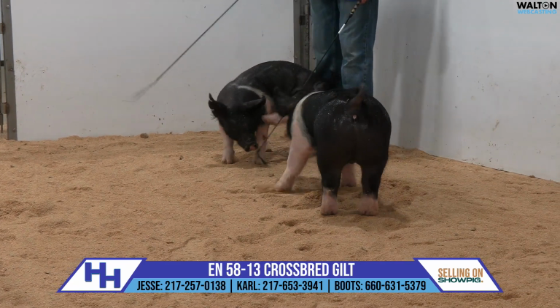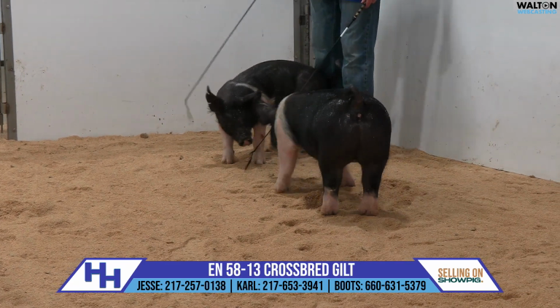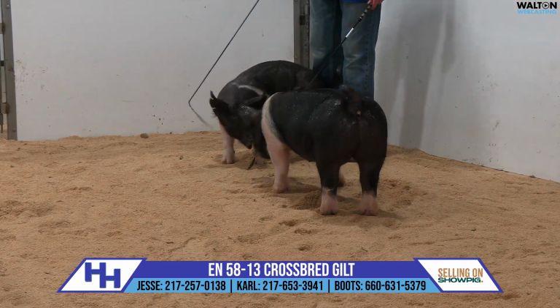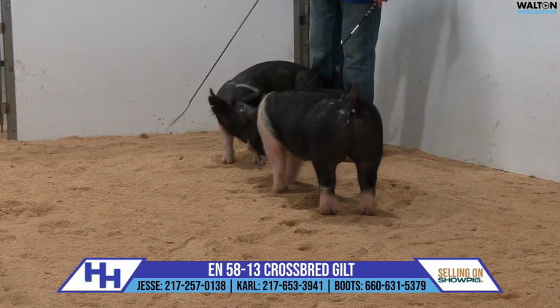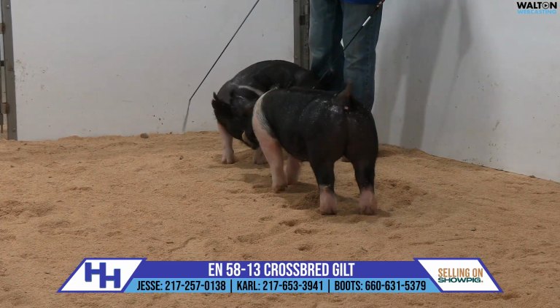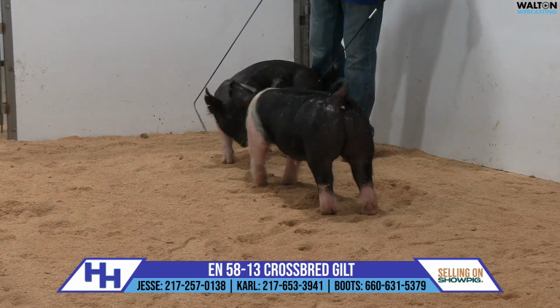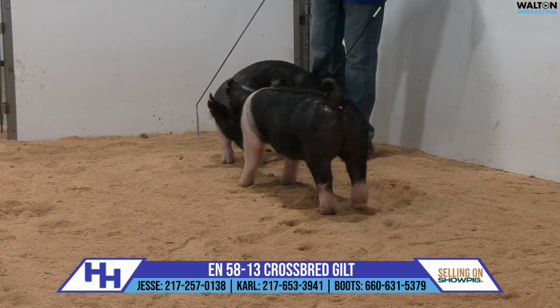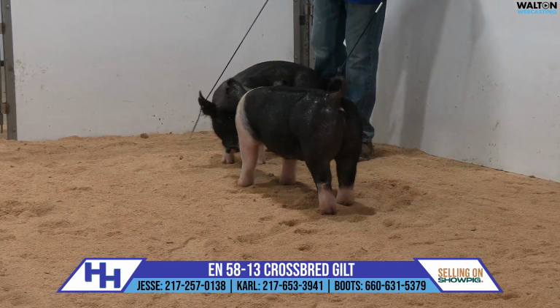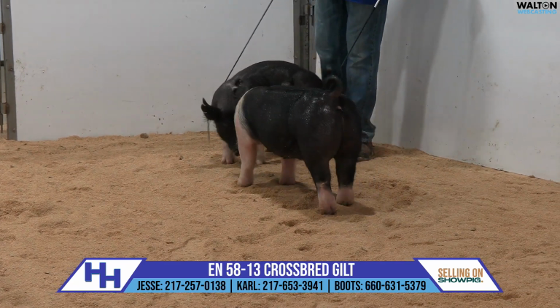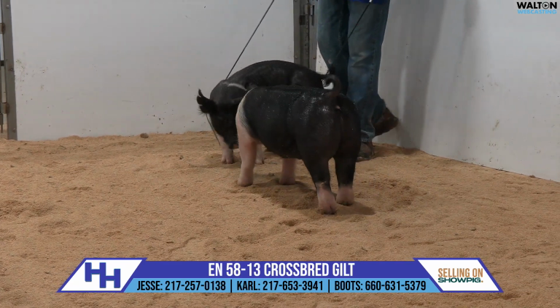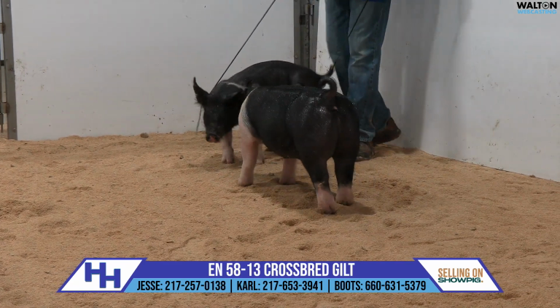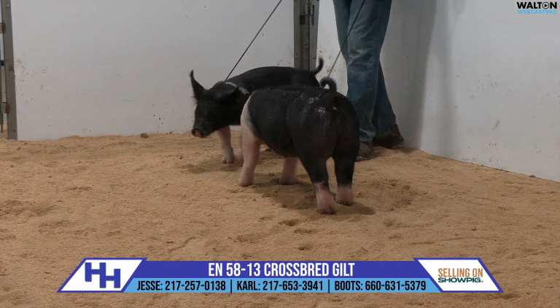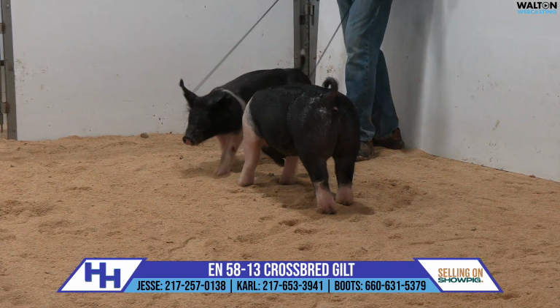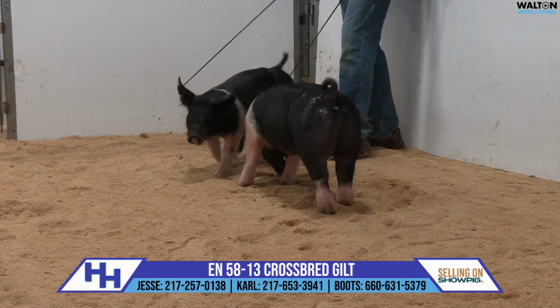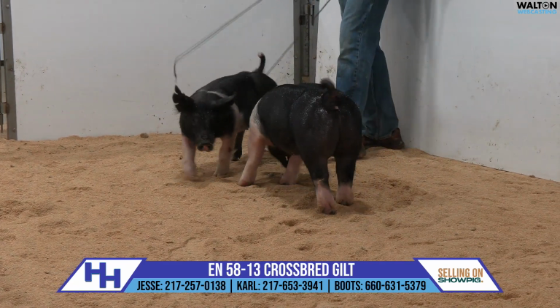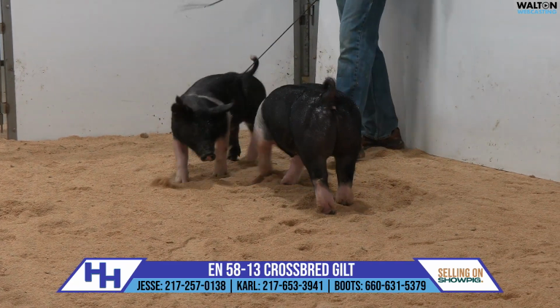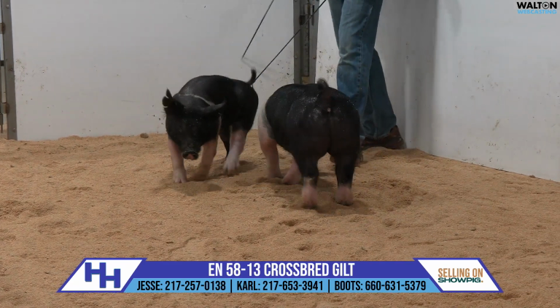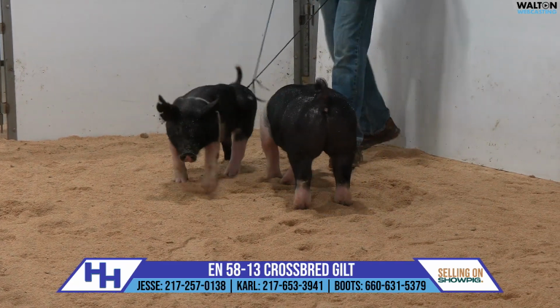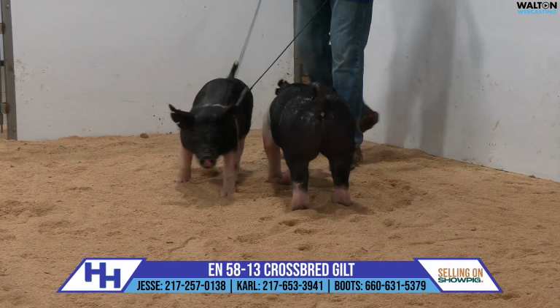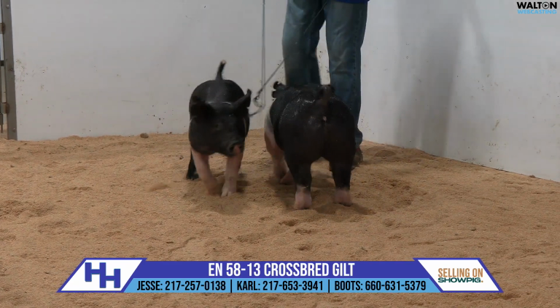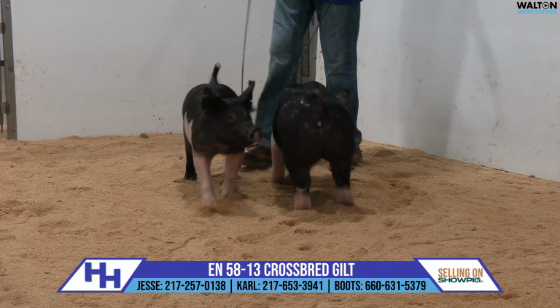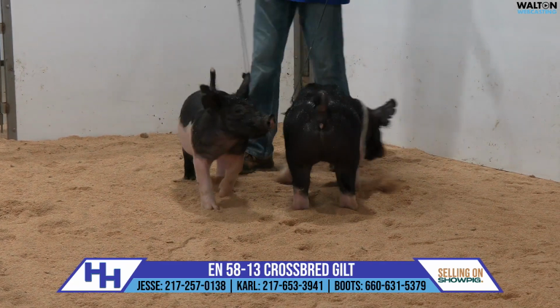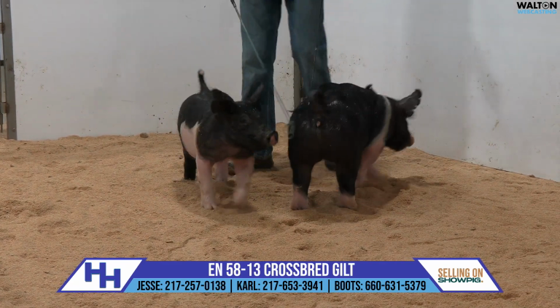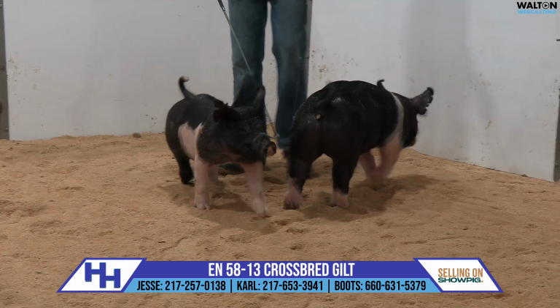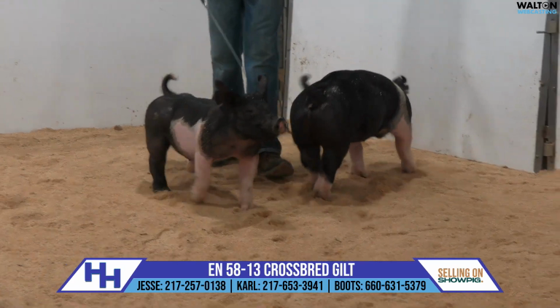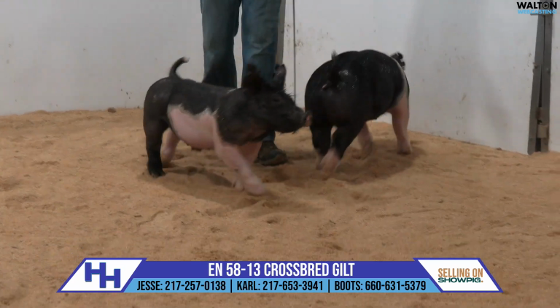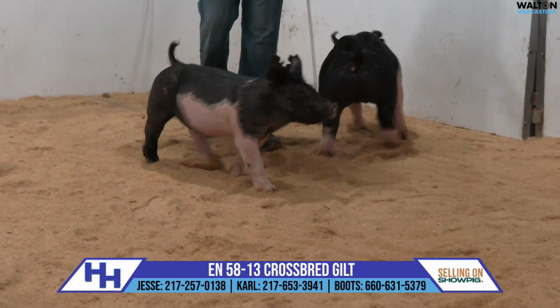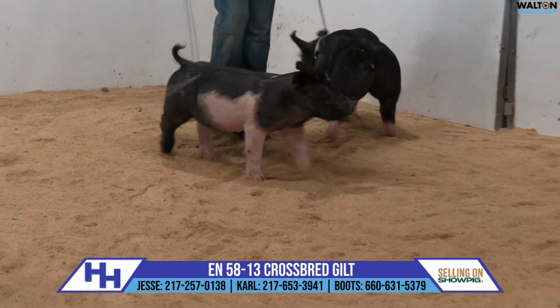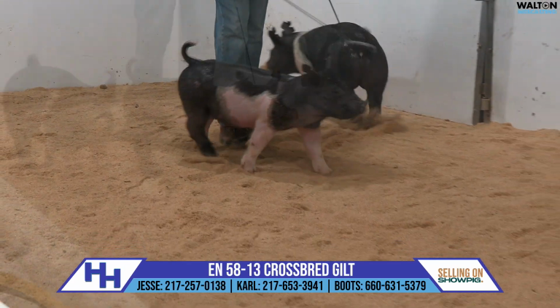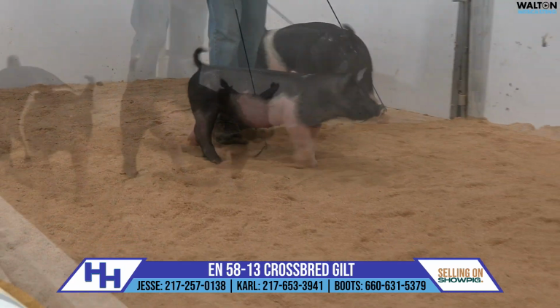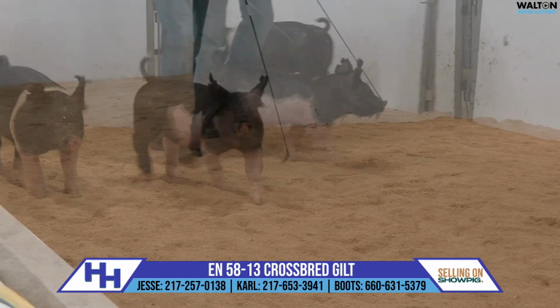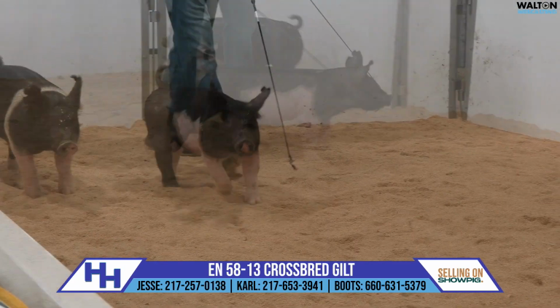I think there's lots of upside with these 58s, and certainly from a show-gilt standpoint, there's a lot to like.